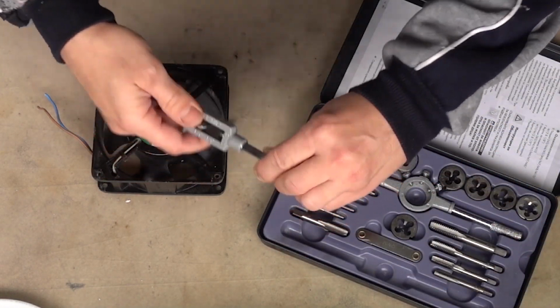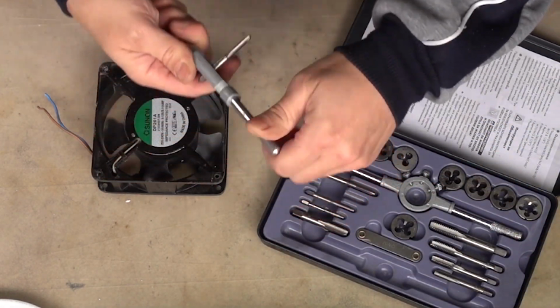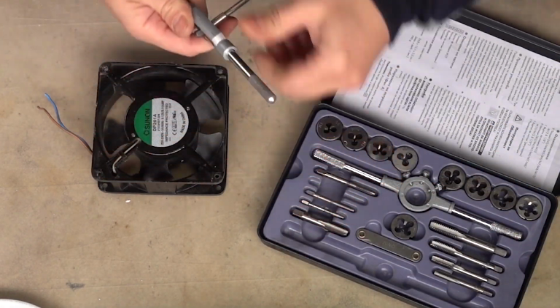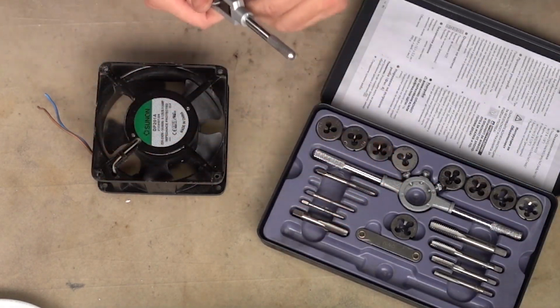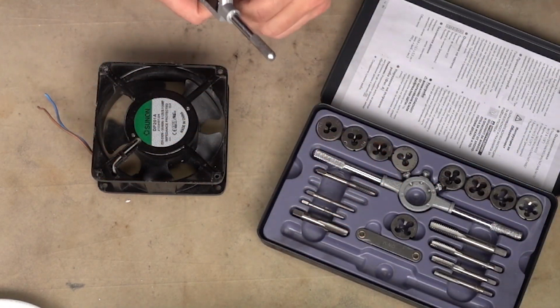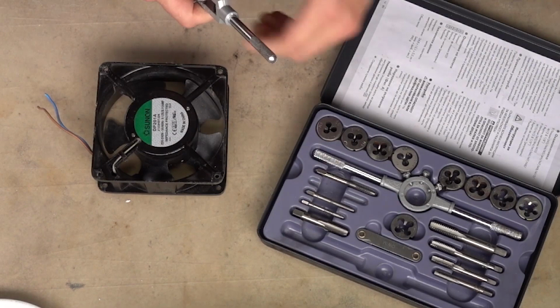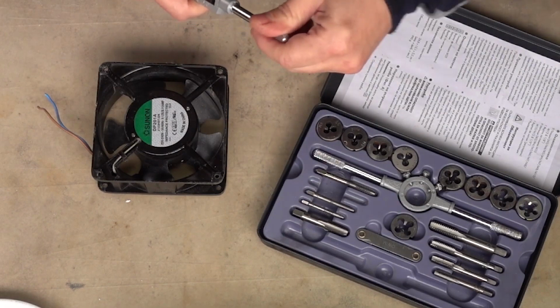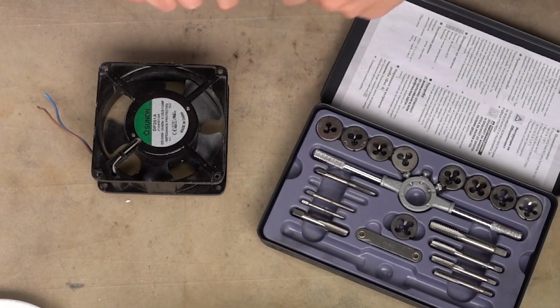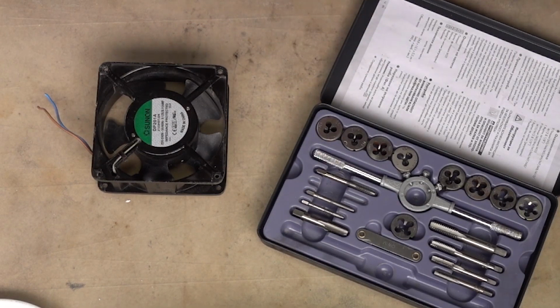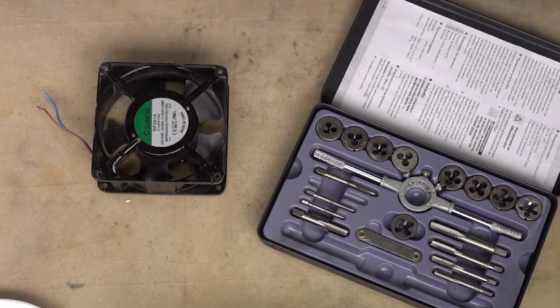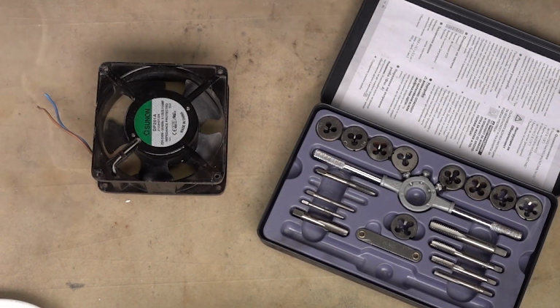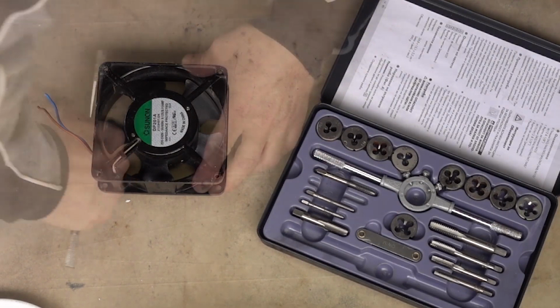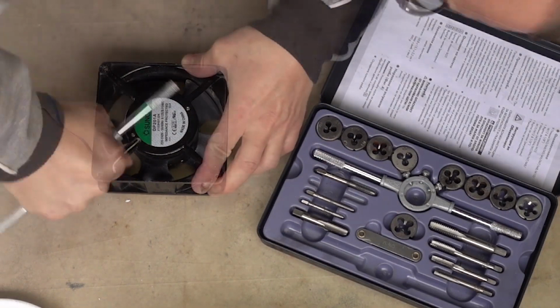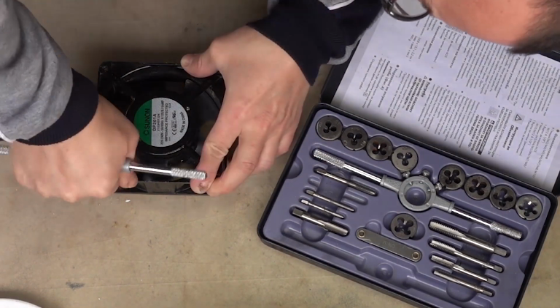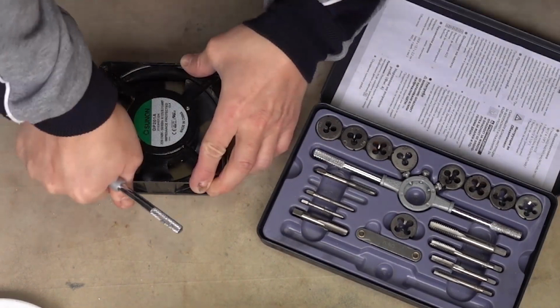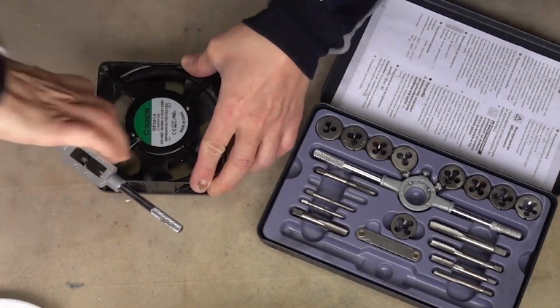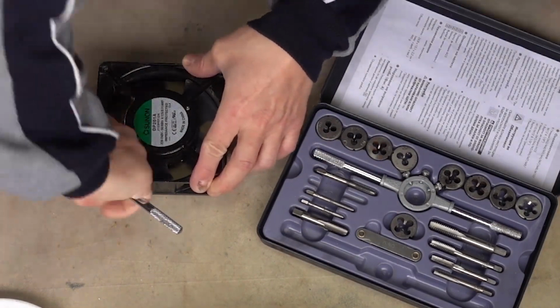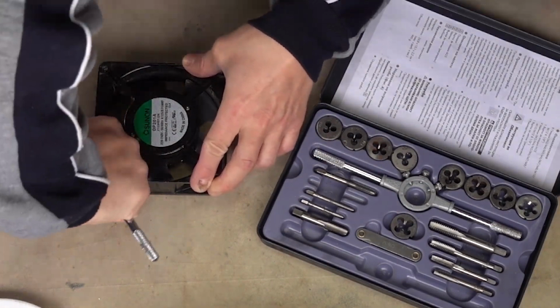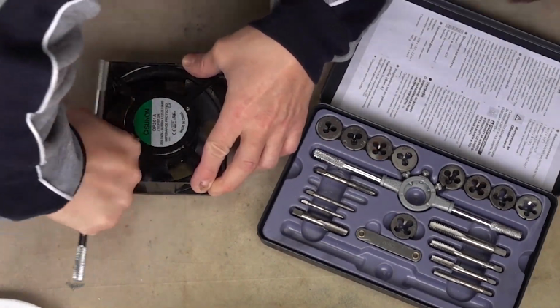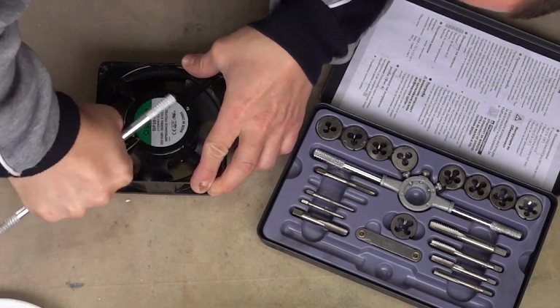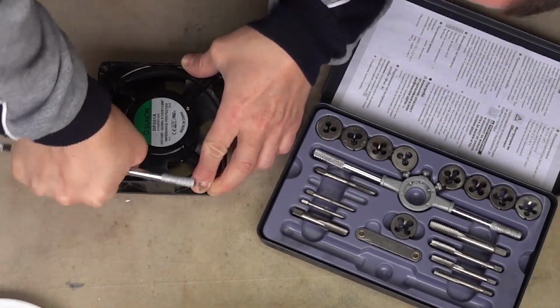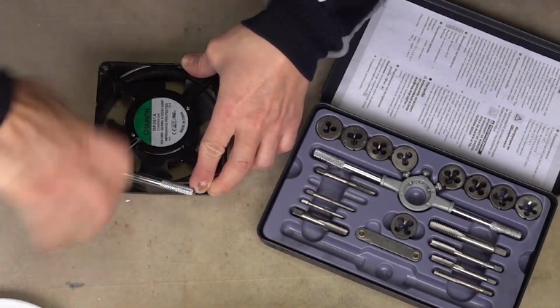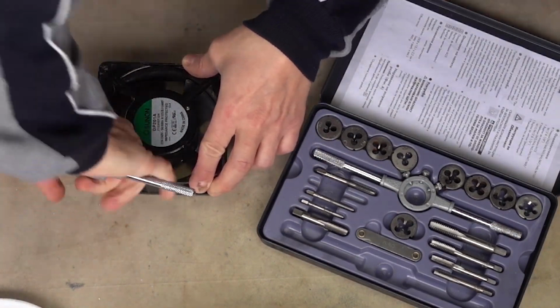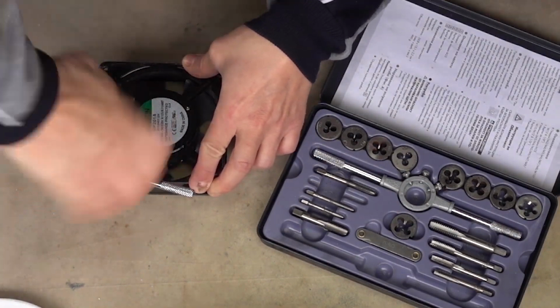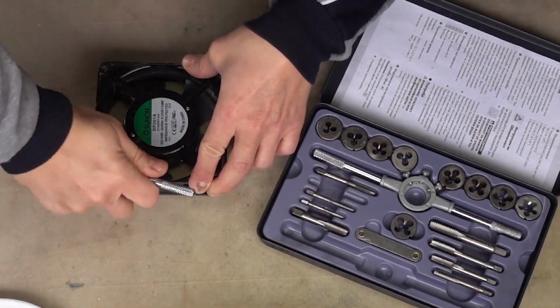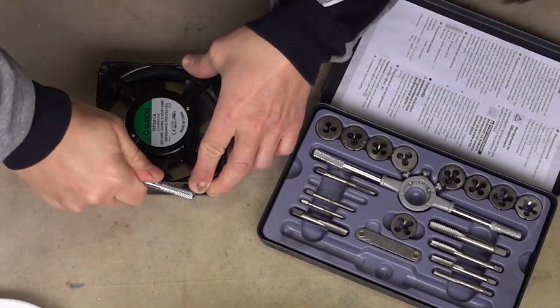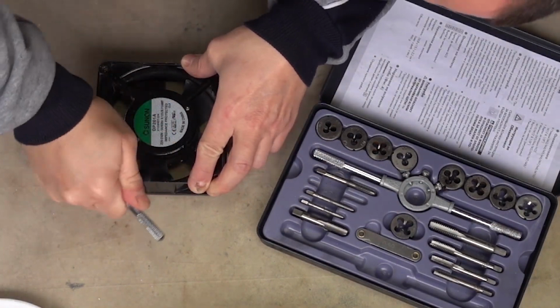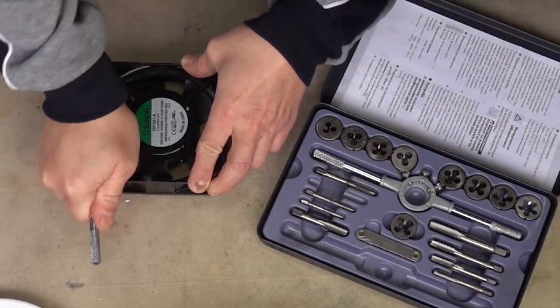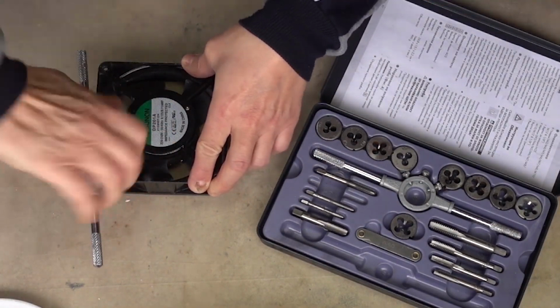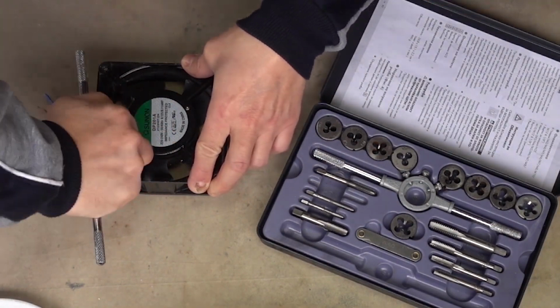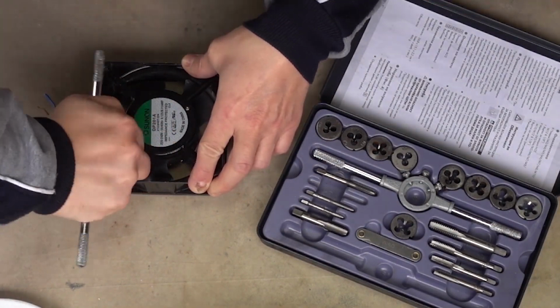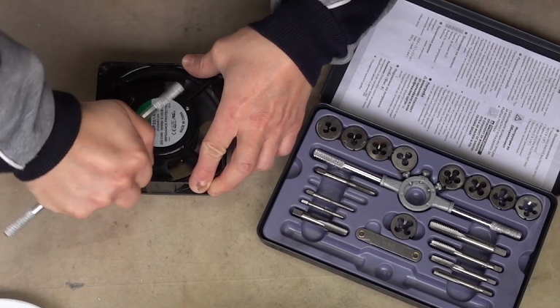The fan has been in the middle of the house. It has mounting holes at the corners and I threaded them for an easy later install.